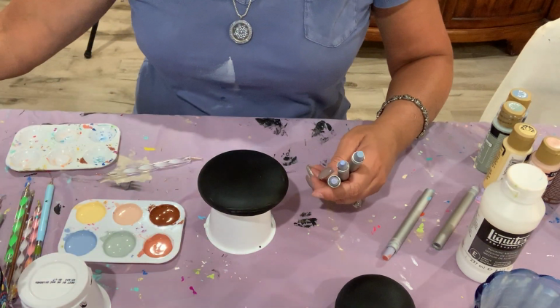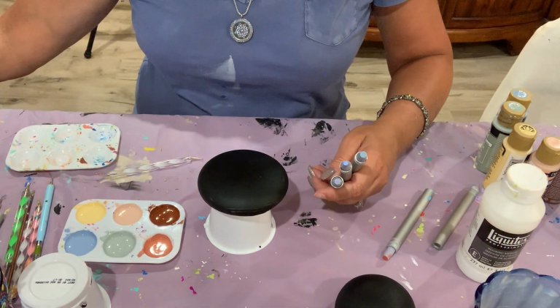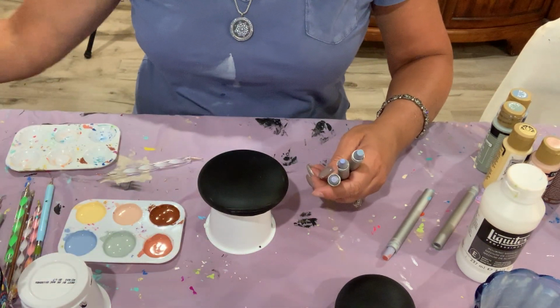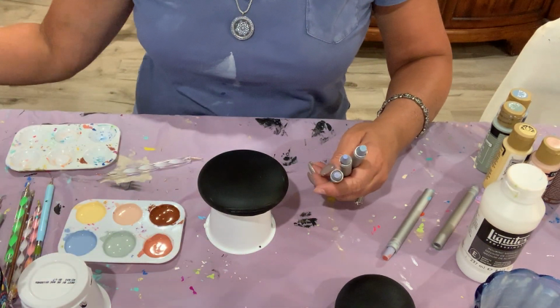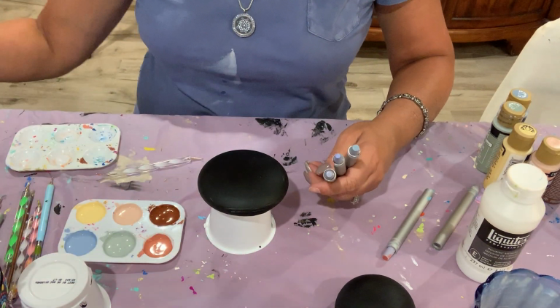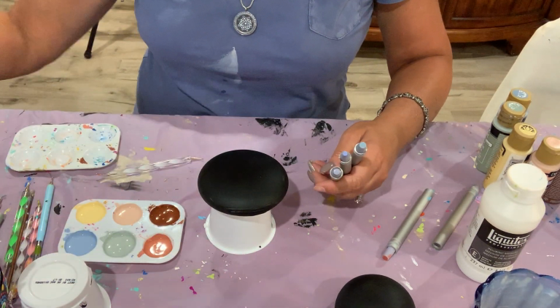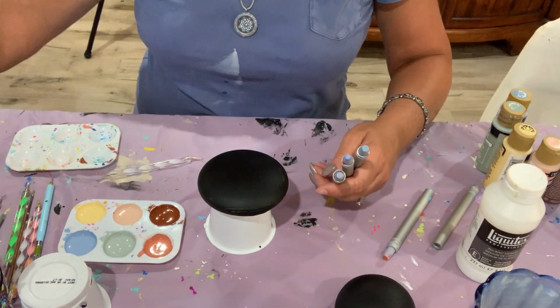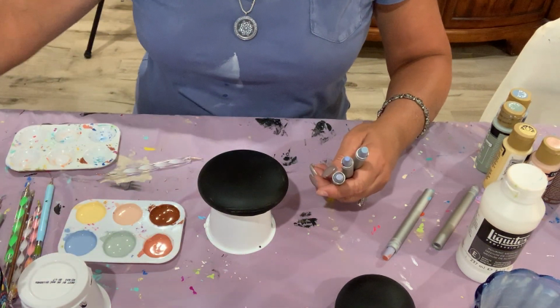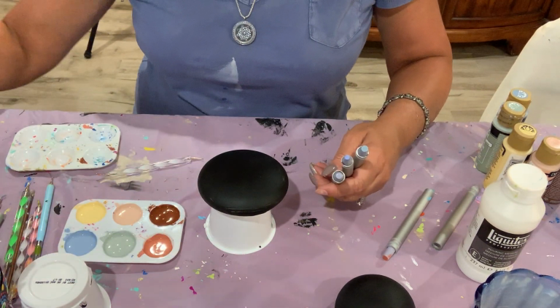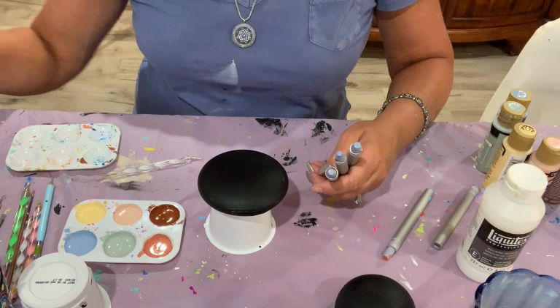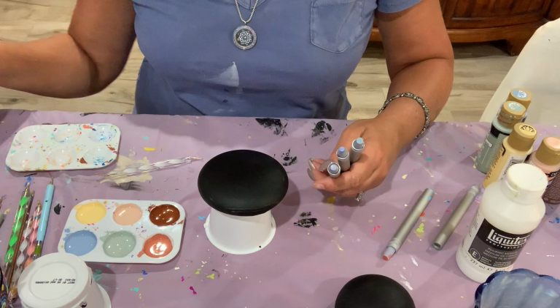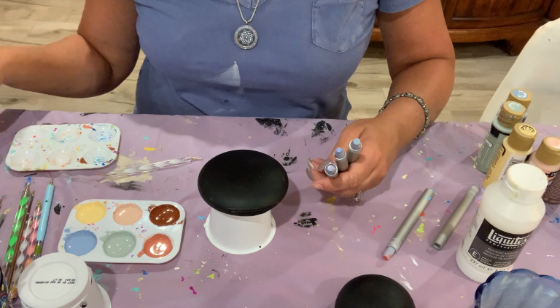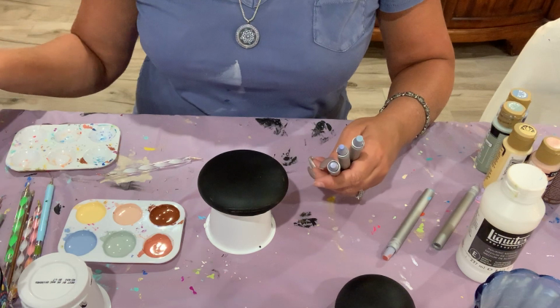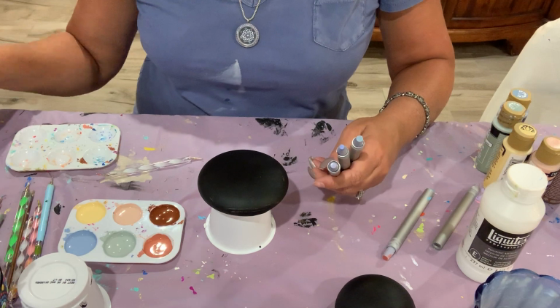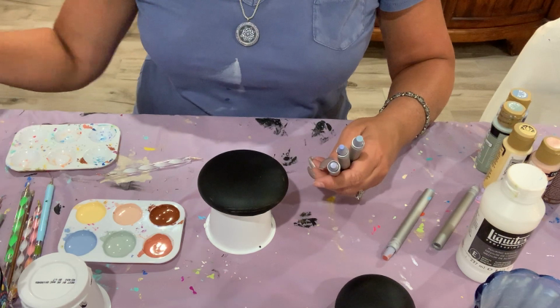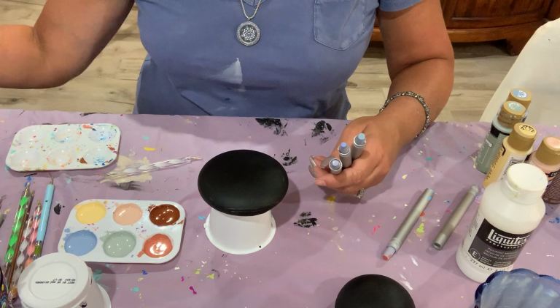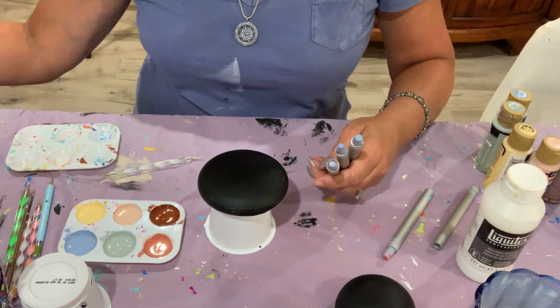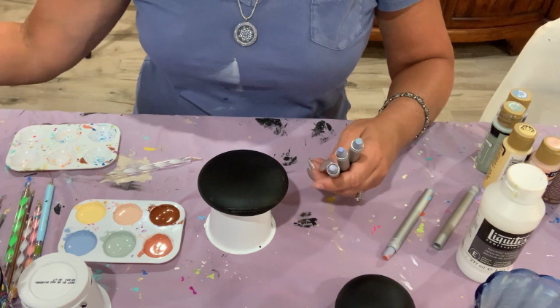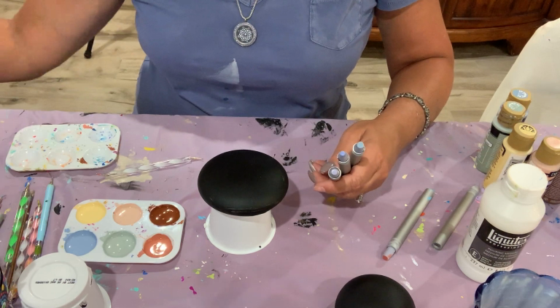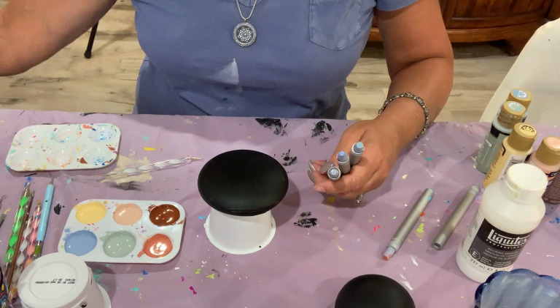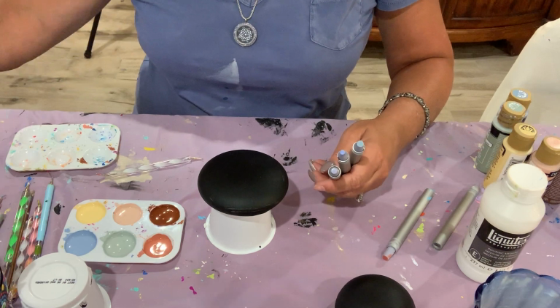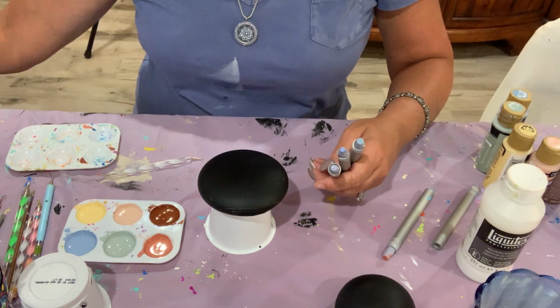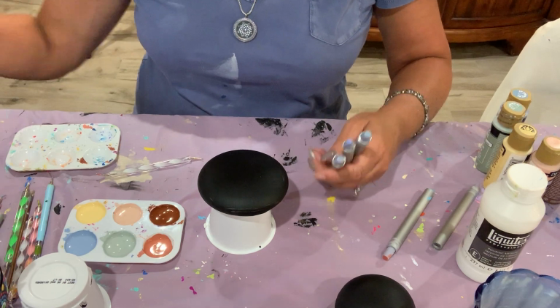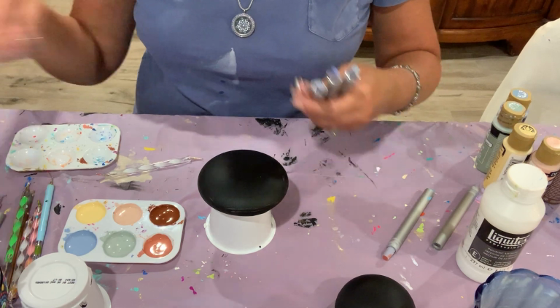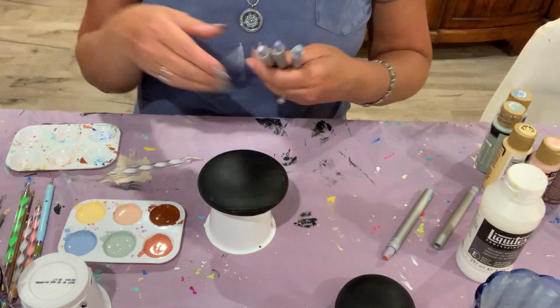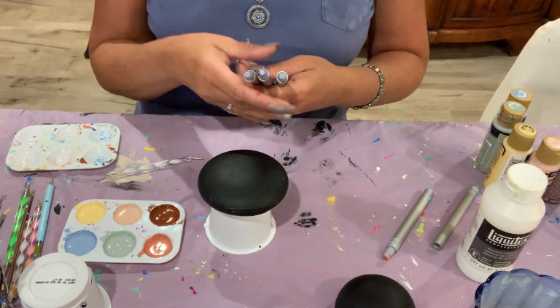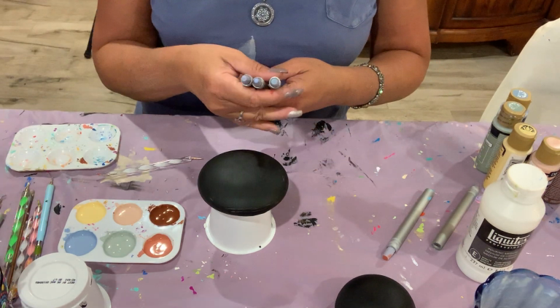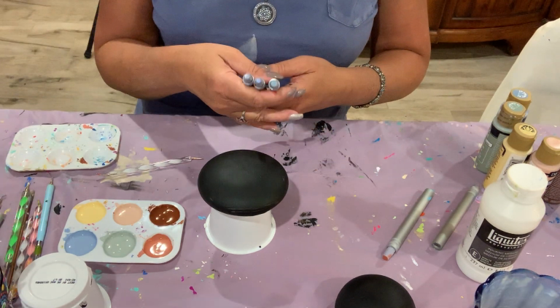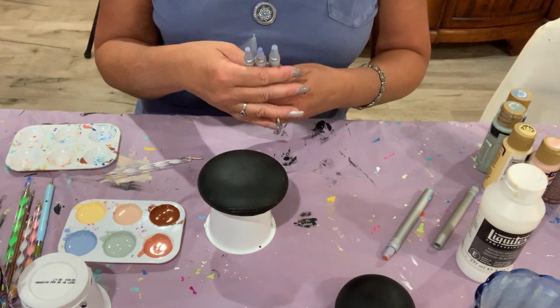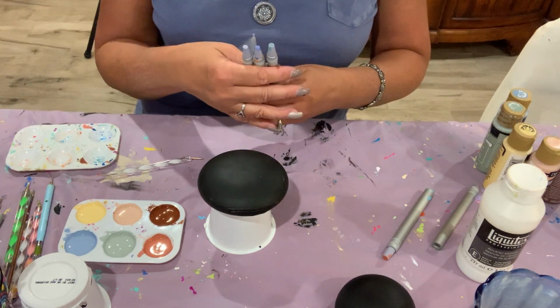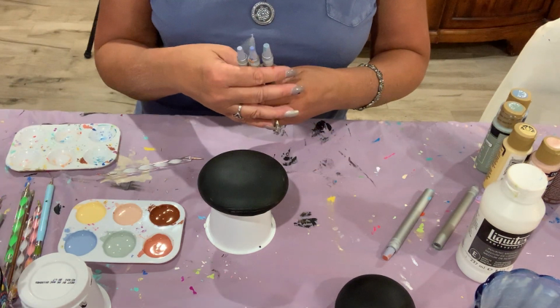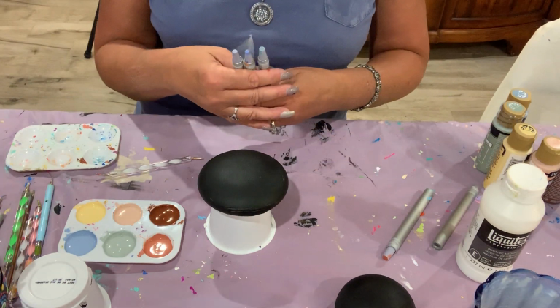Now use a manicure tool and do smaller dots around it. Yes, sir.